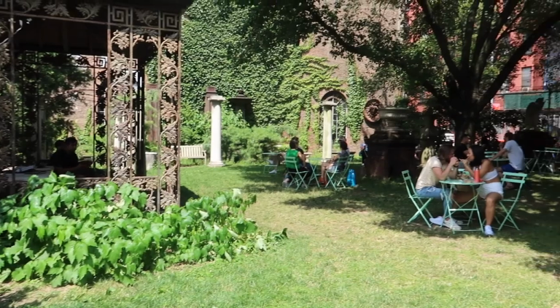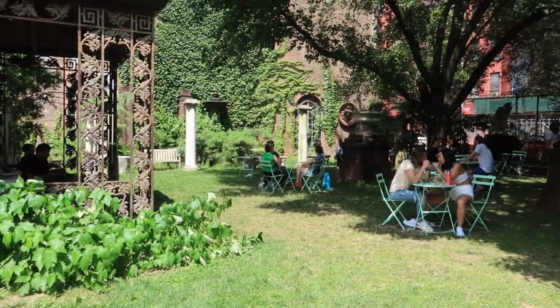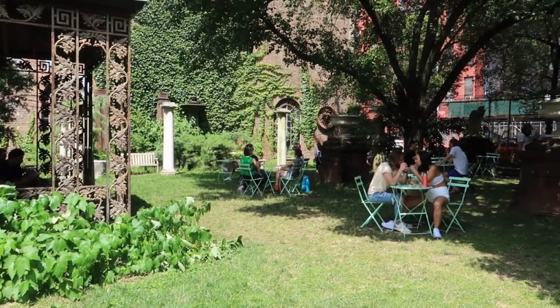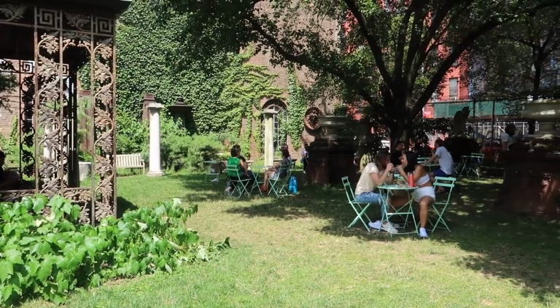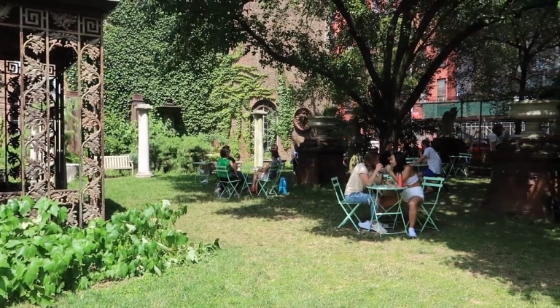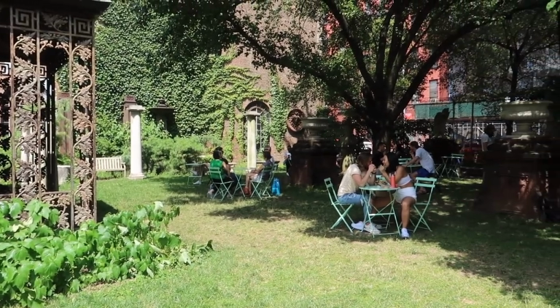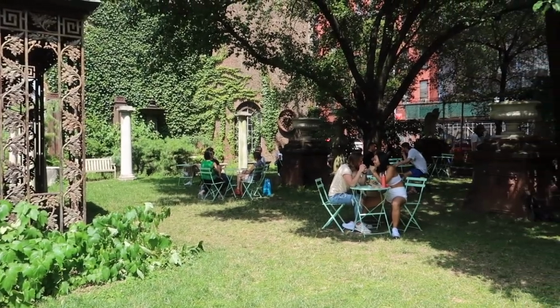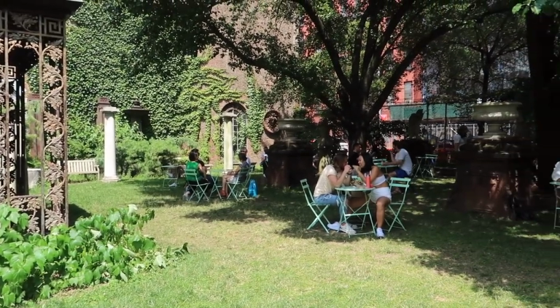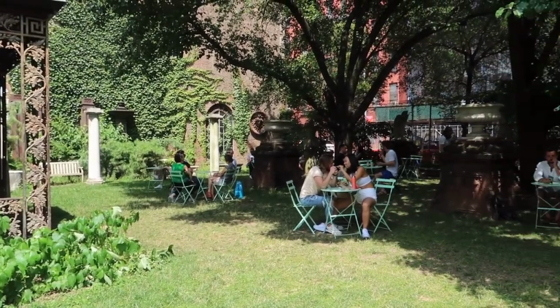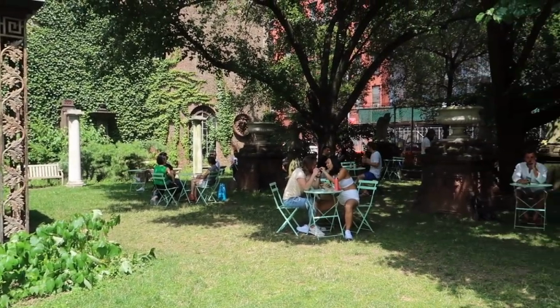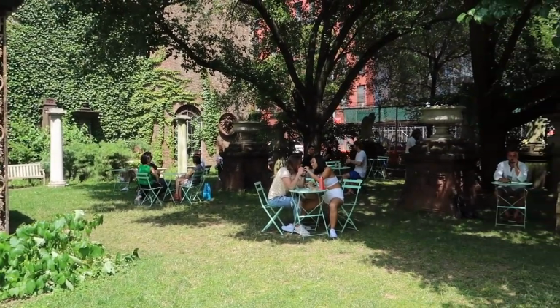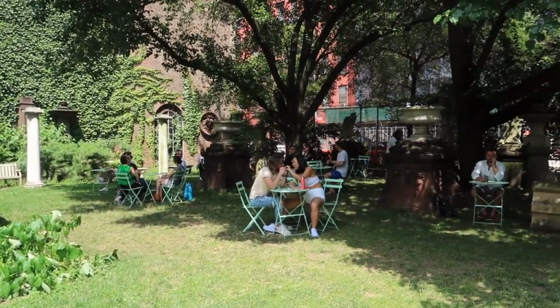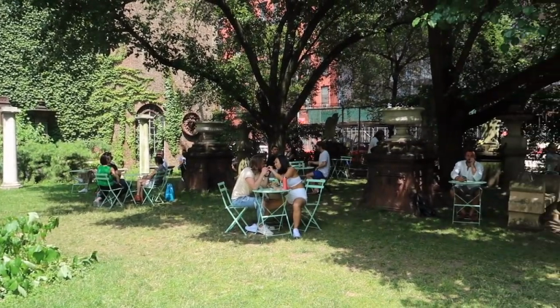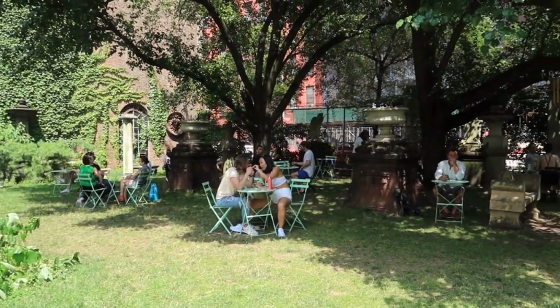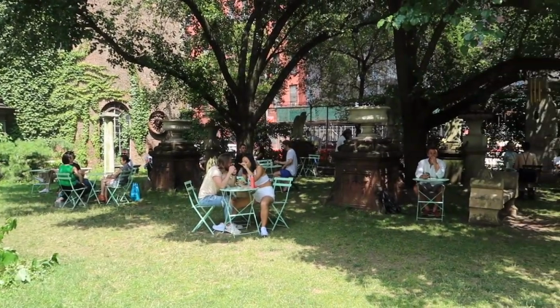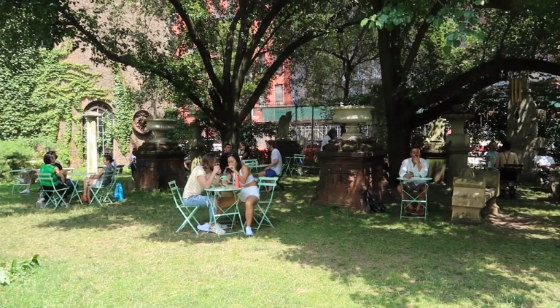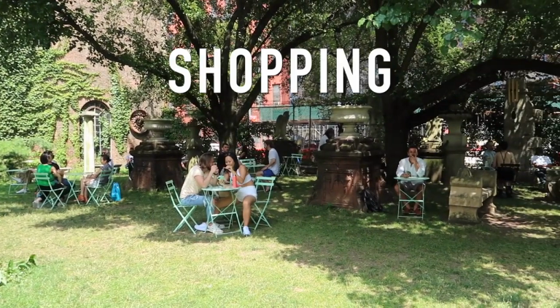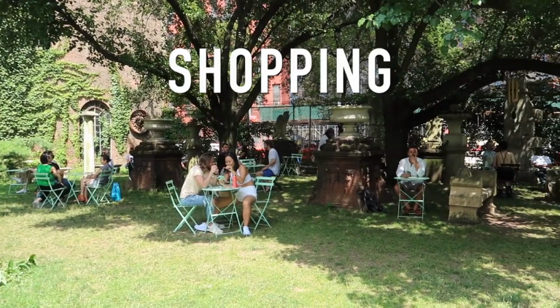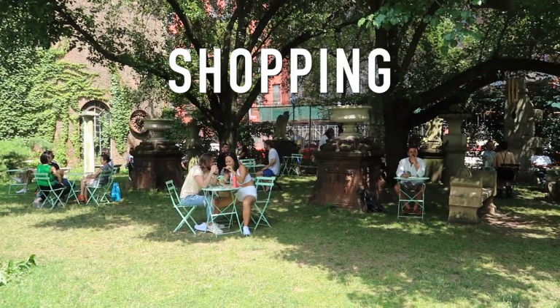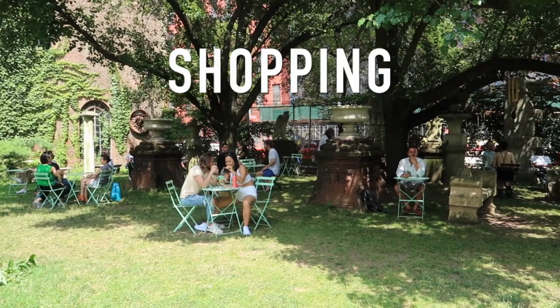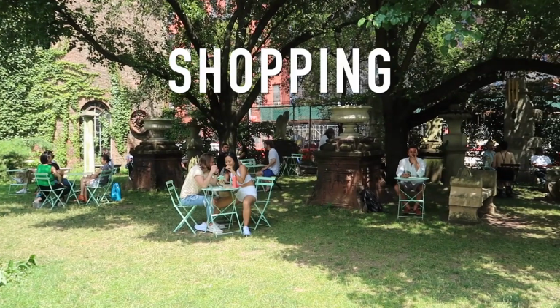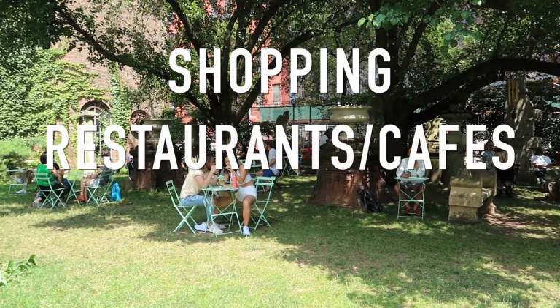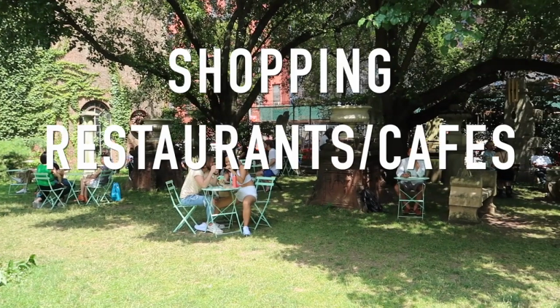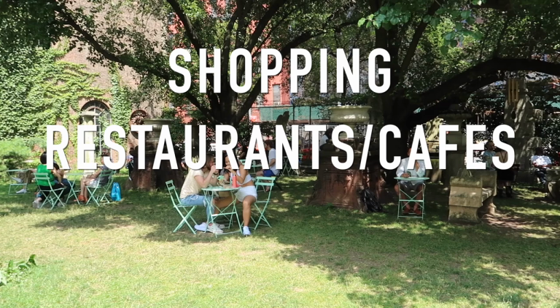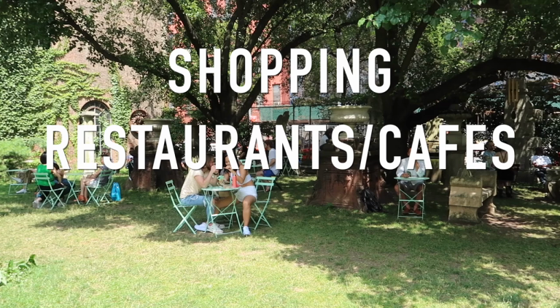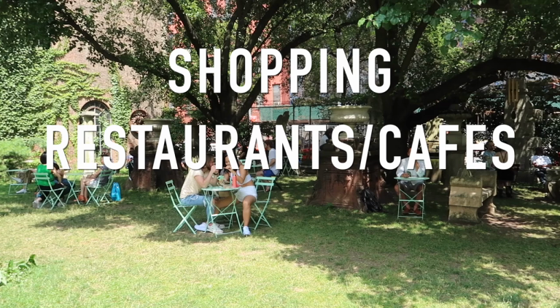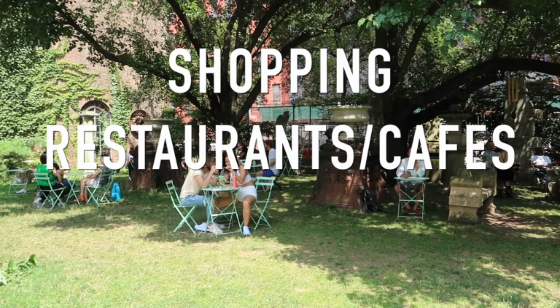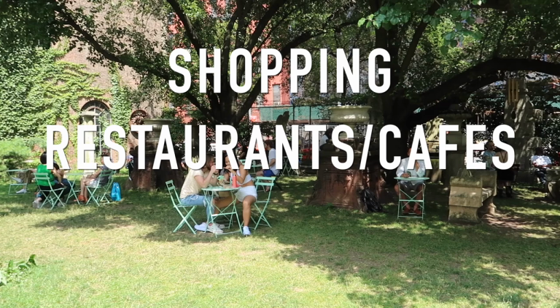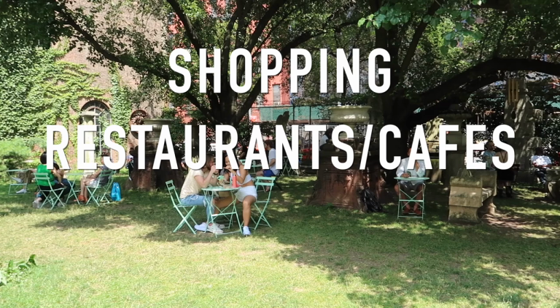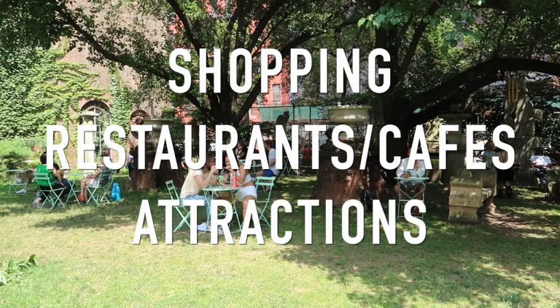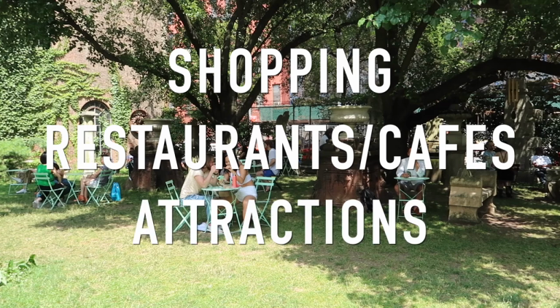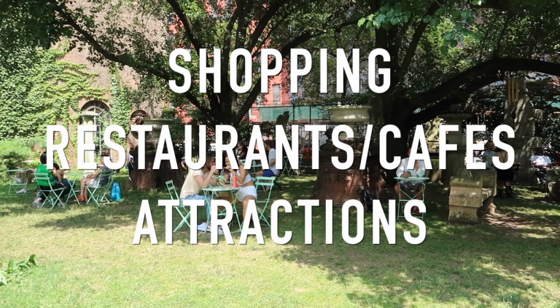I'm breaking this down into three different categories: shopping, restaurants and cafes, and attractions.